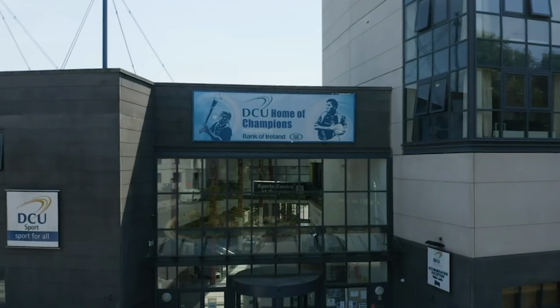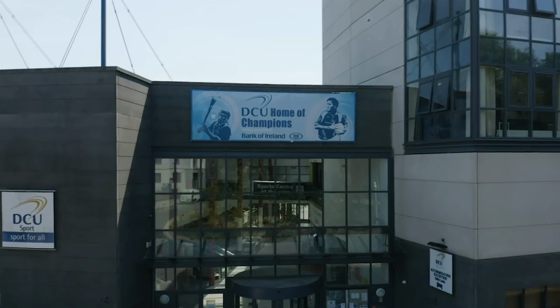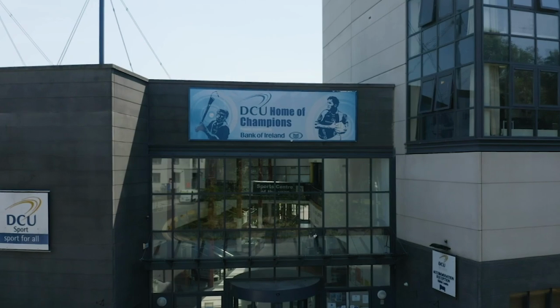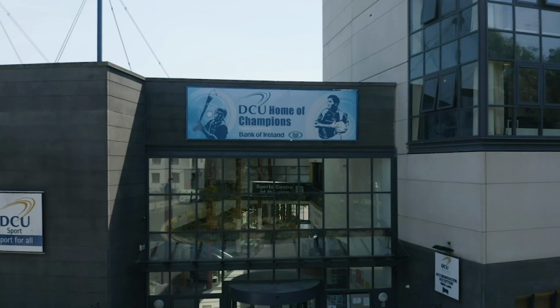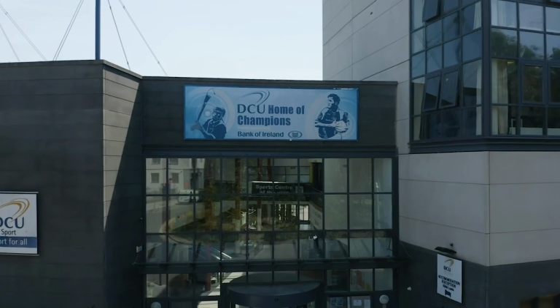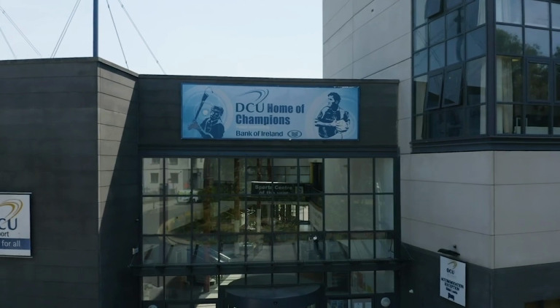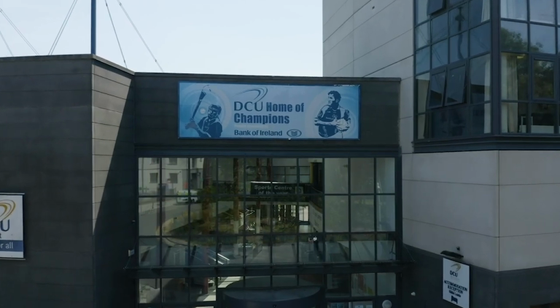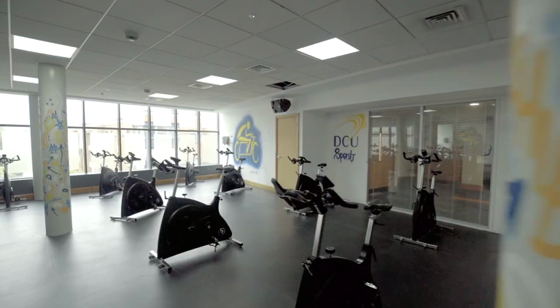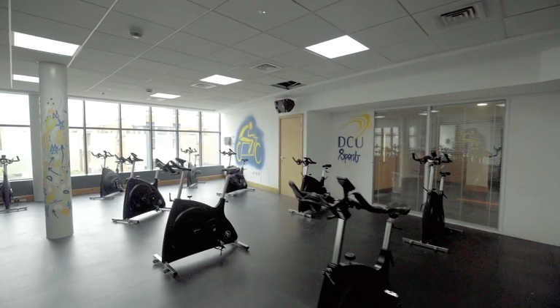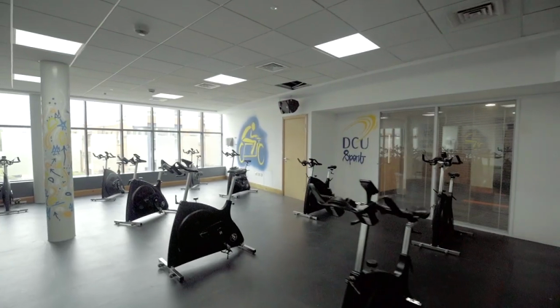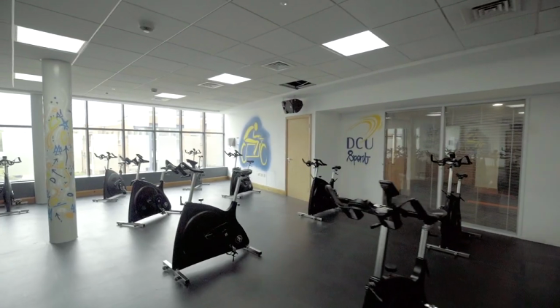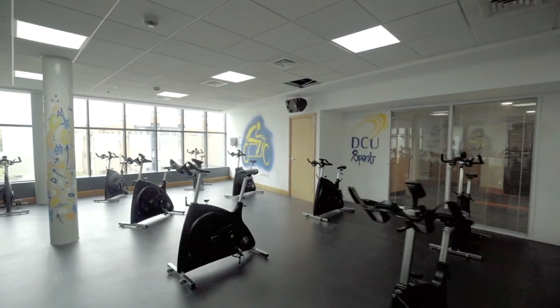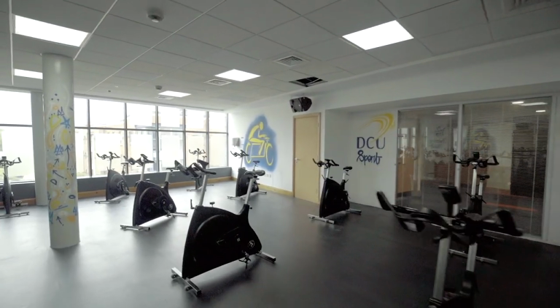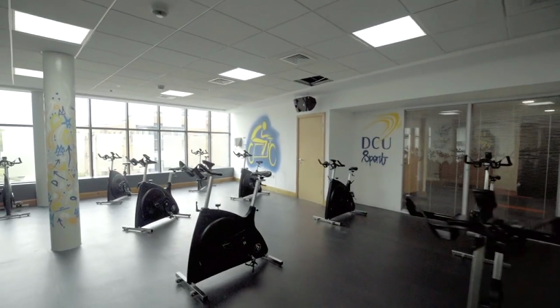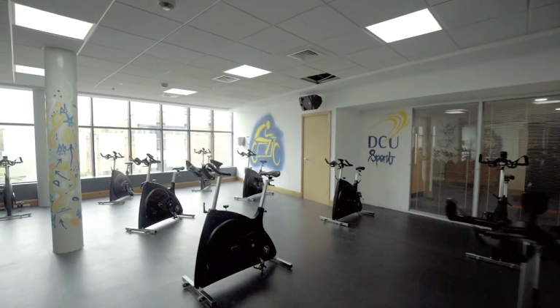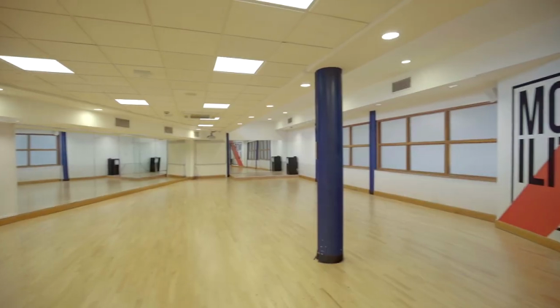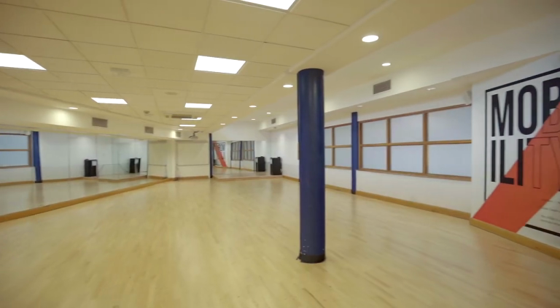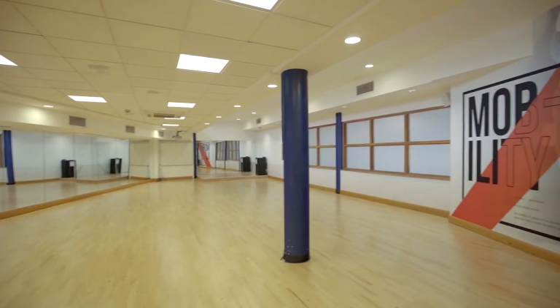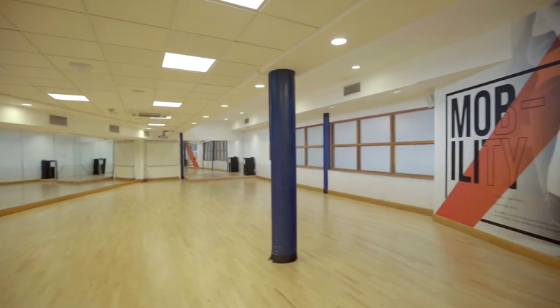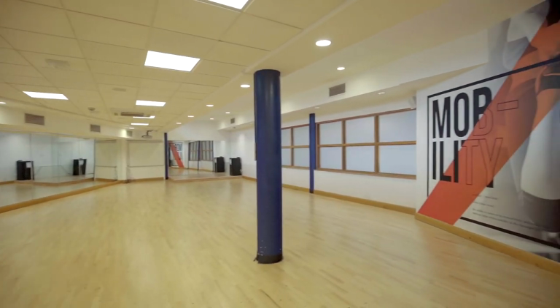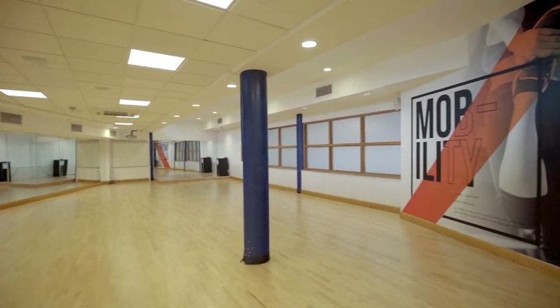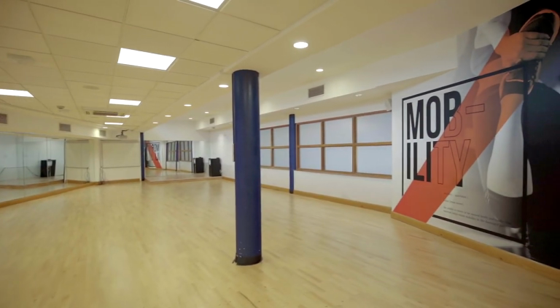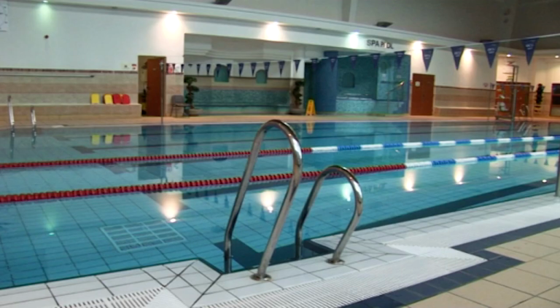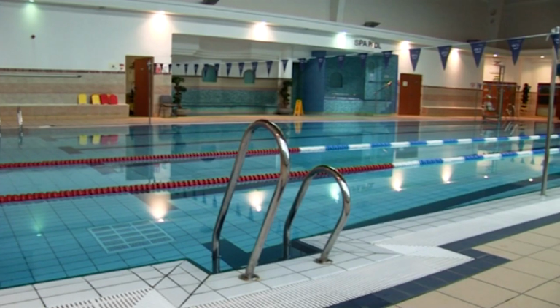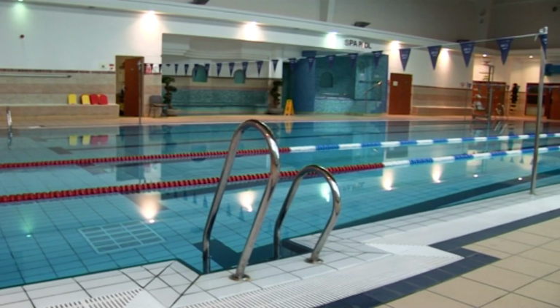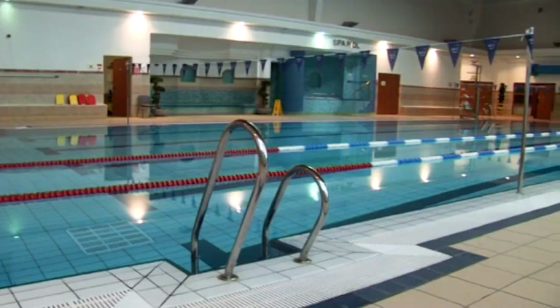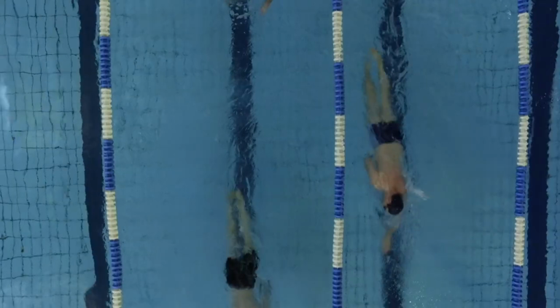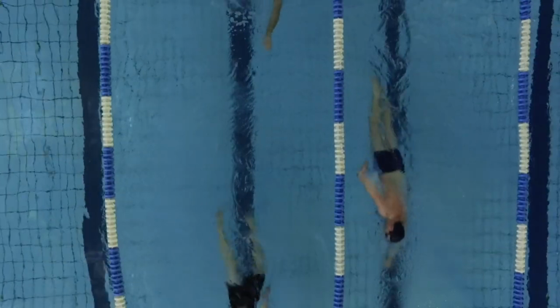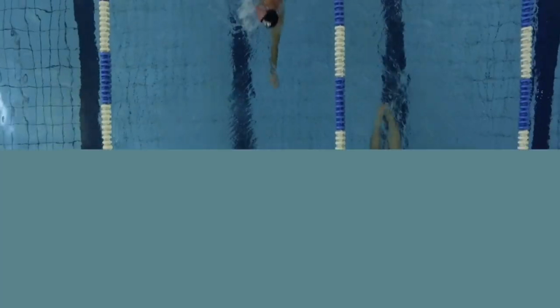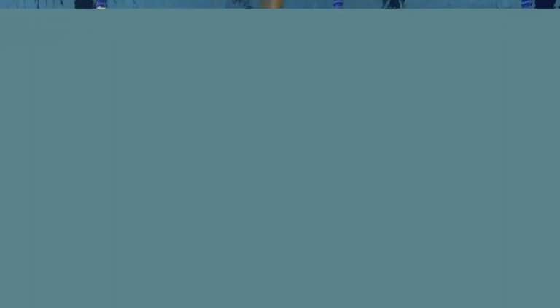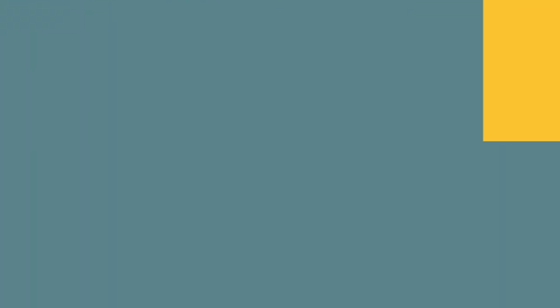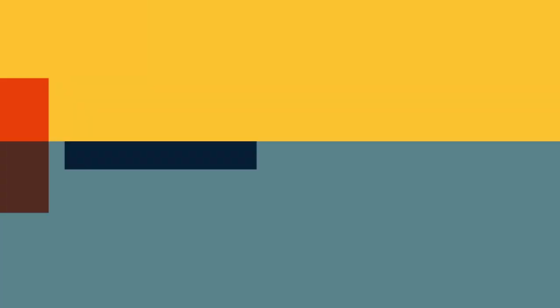The DCU Sports Centre is open and all classes have to be booked in advance. For more information on how to access the pool and gym safely, see the DCU Sports website.